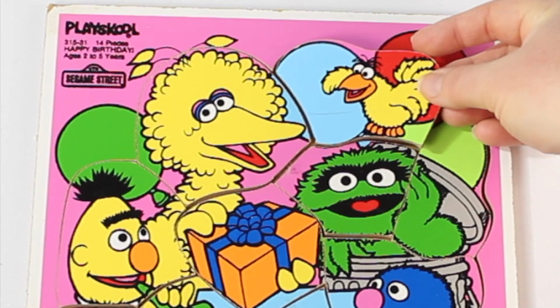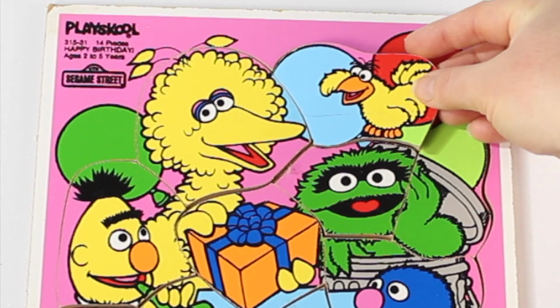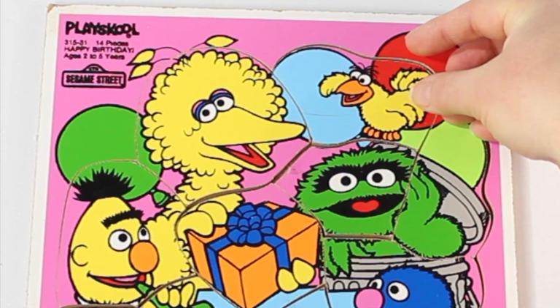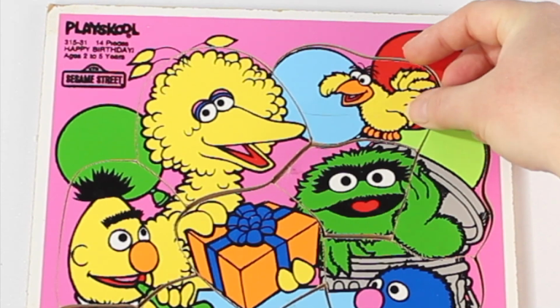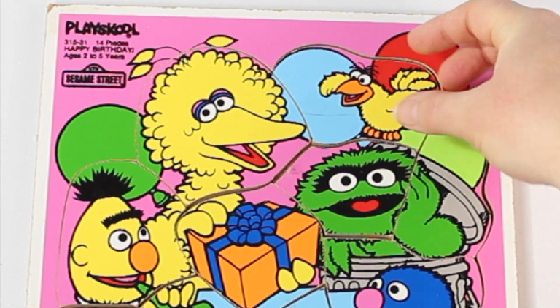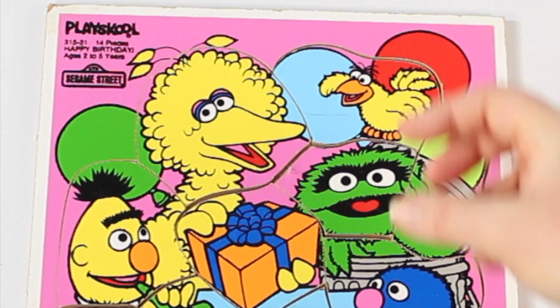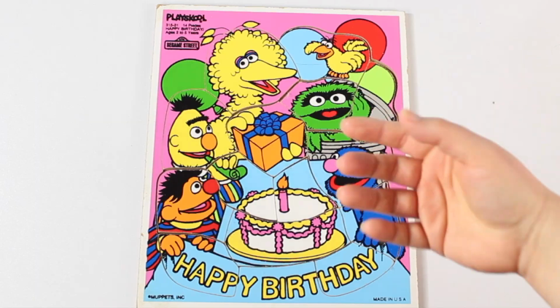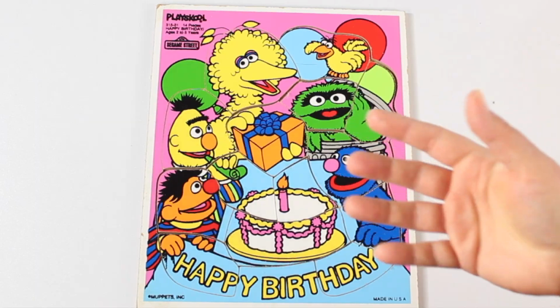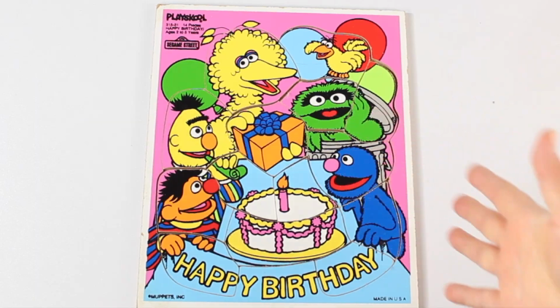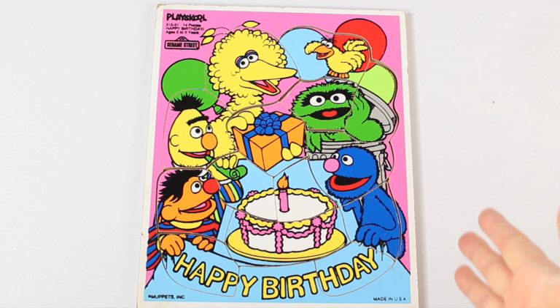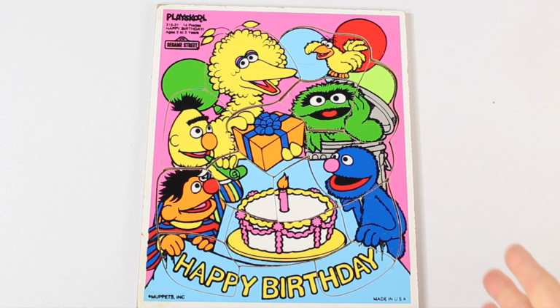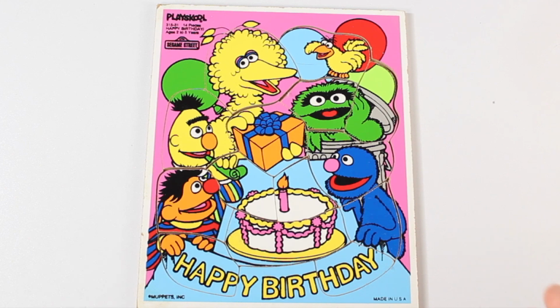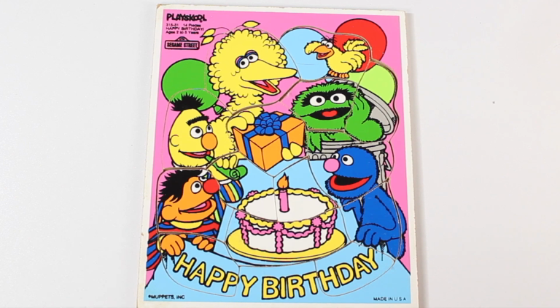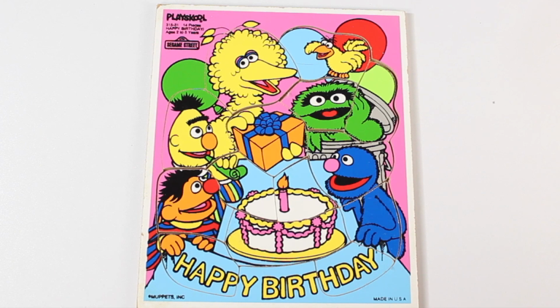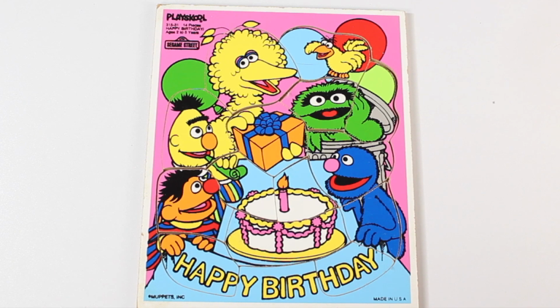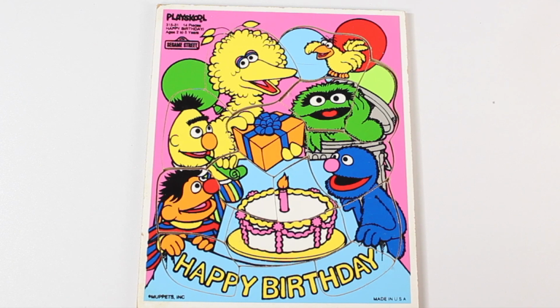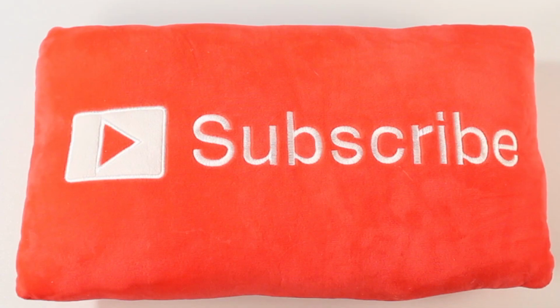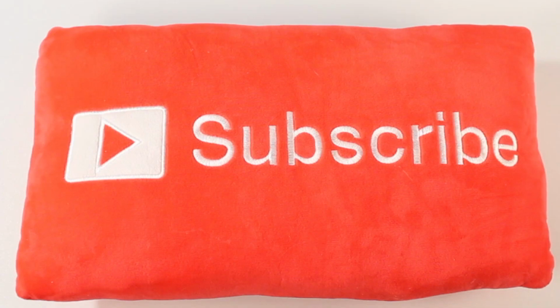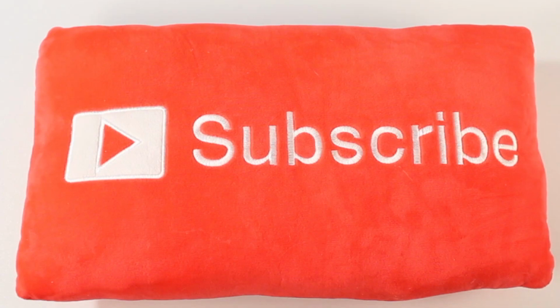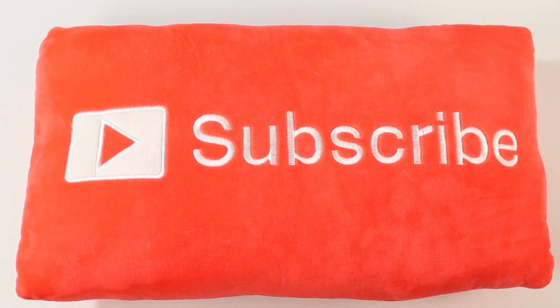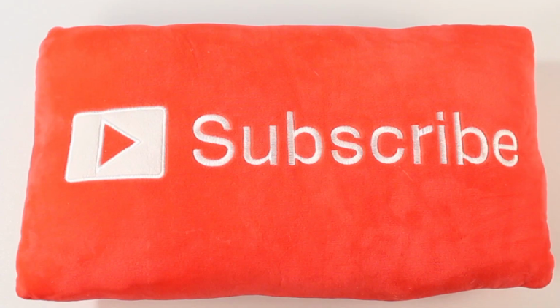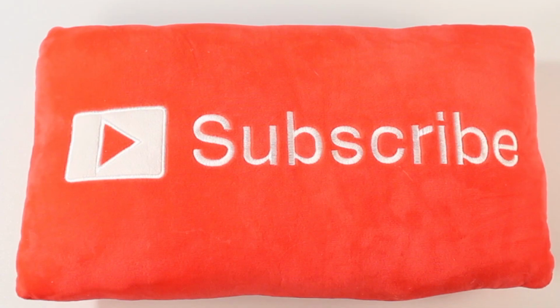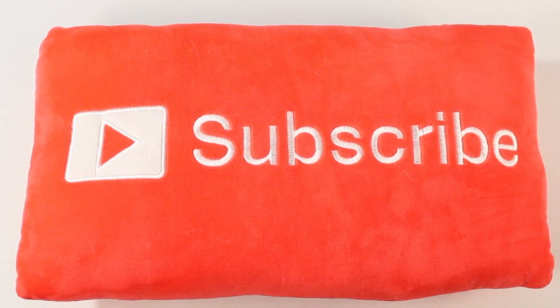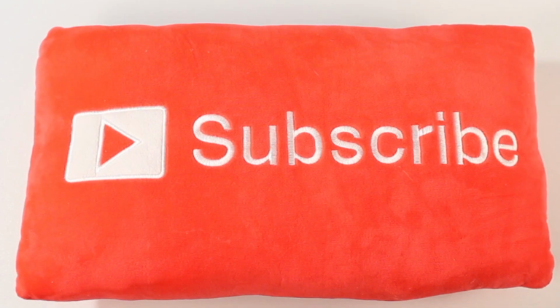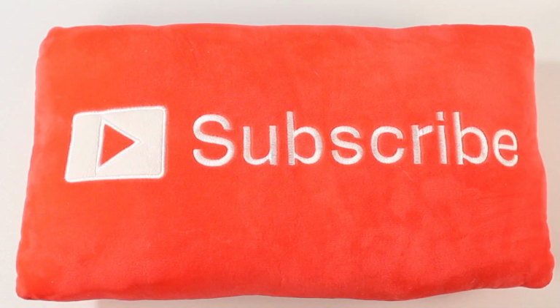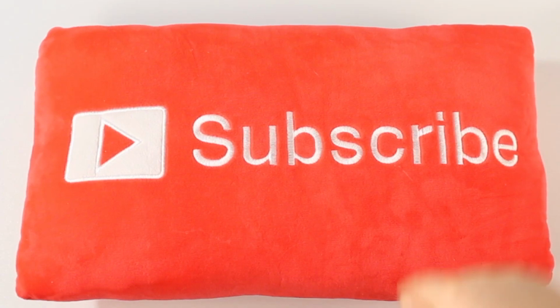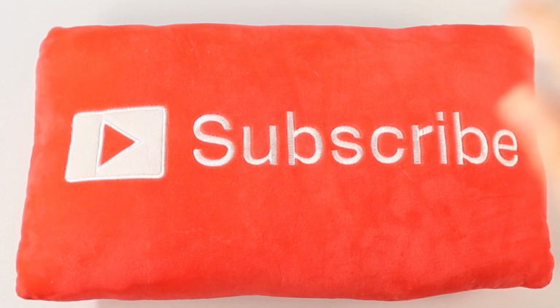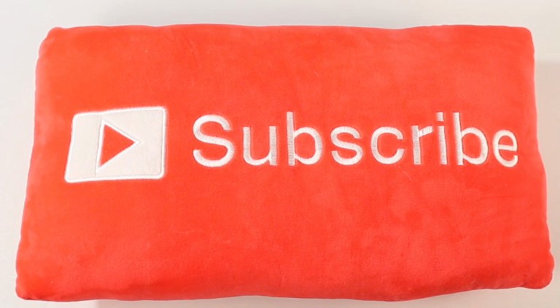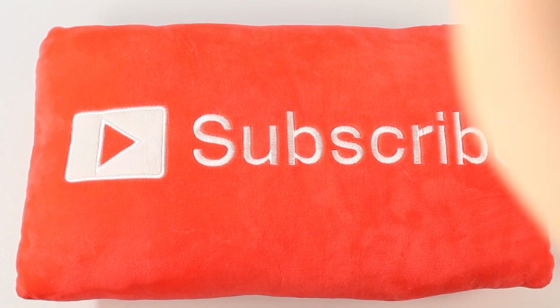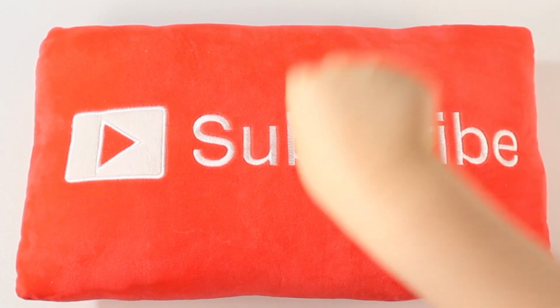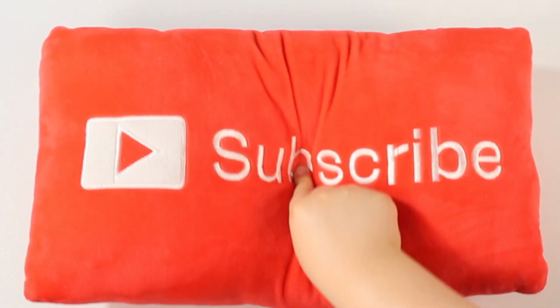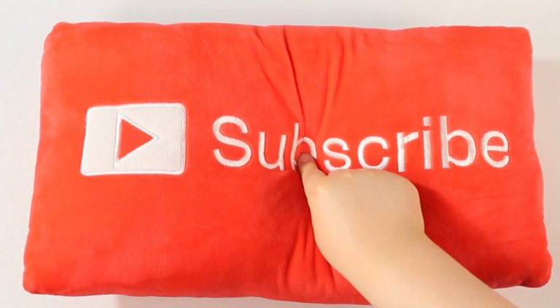We are done! Woohoo! It's time to... Subscribe! Subscribe!